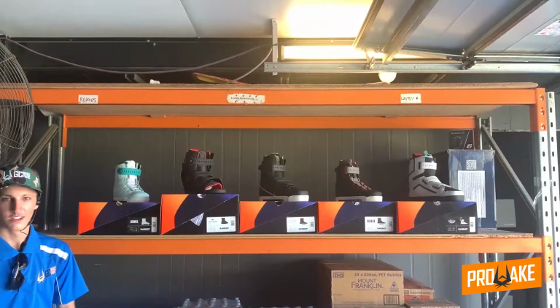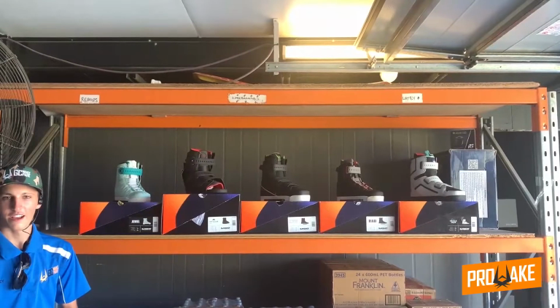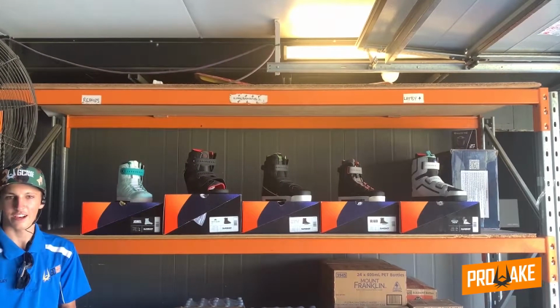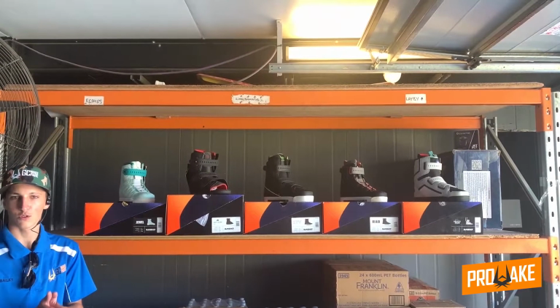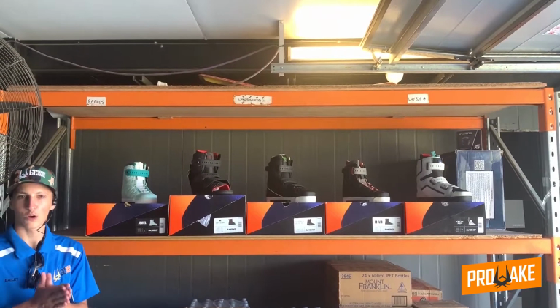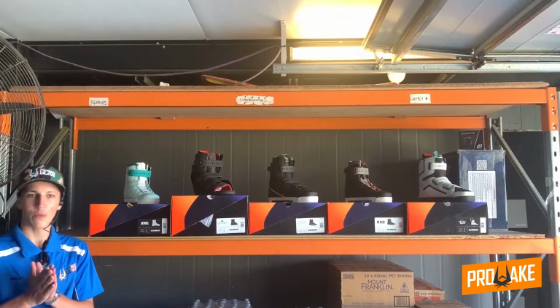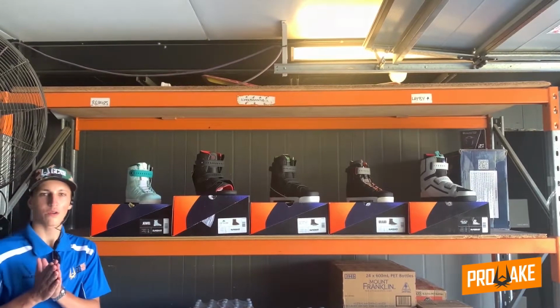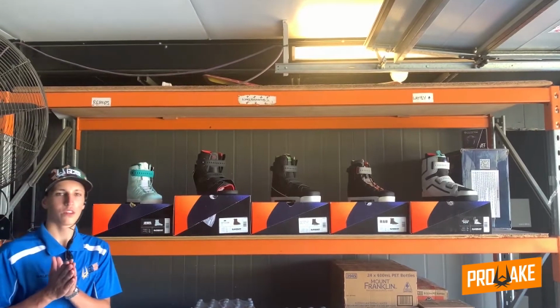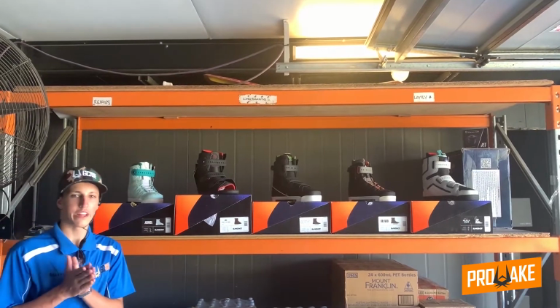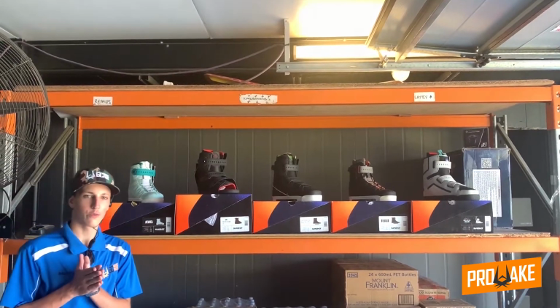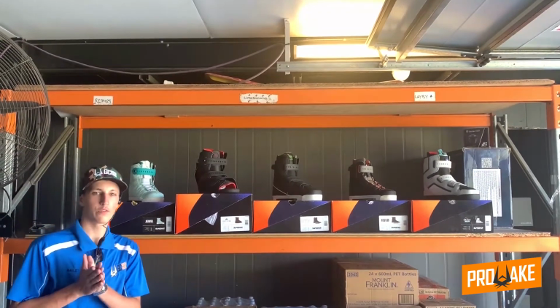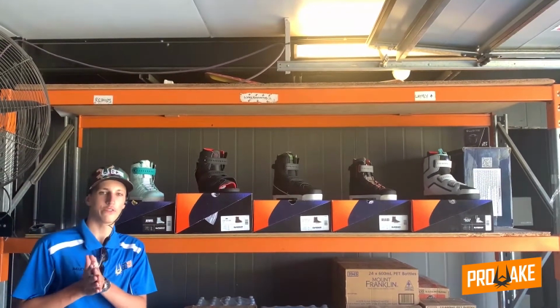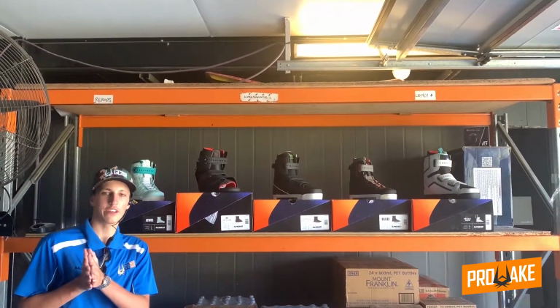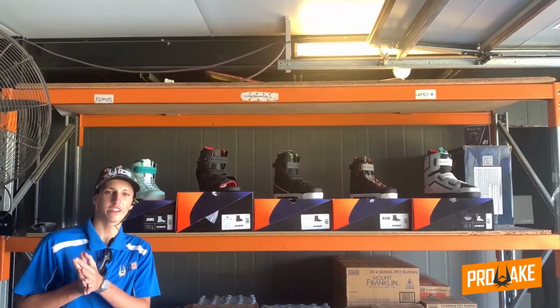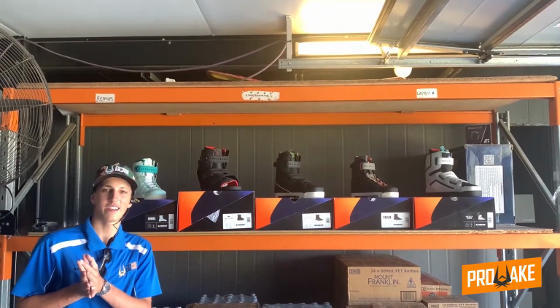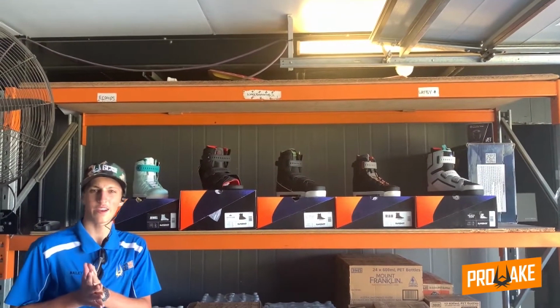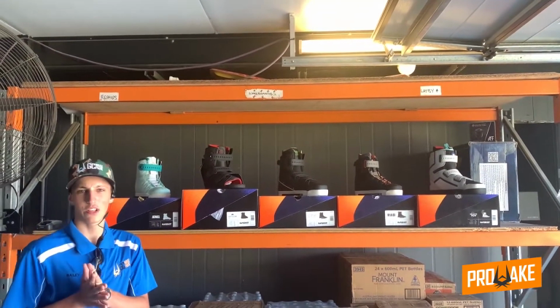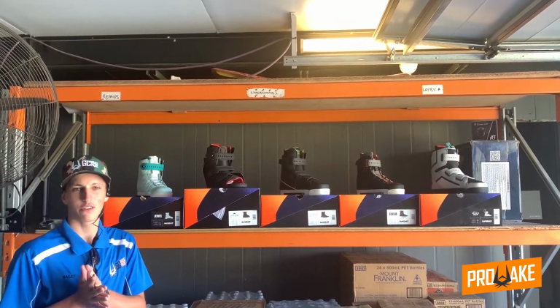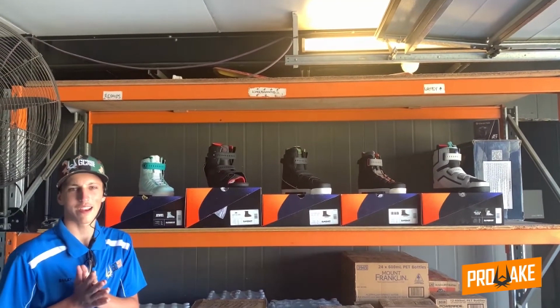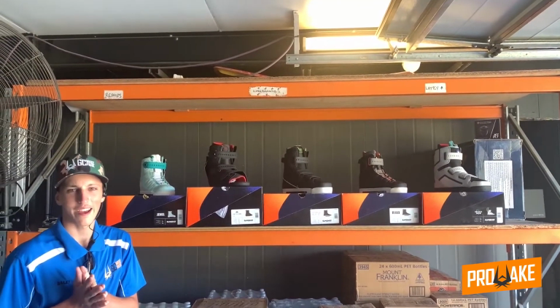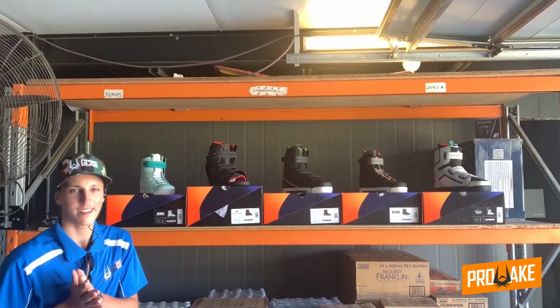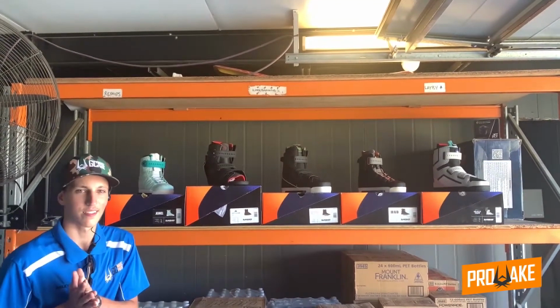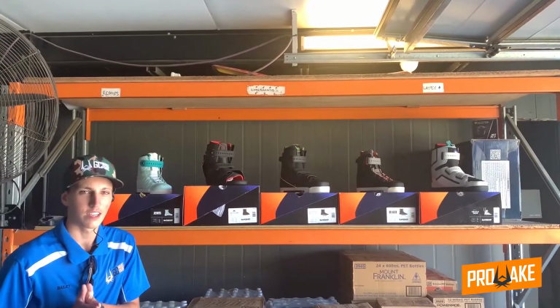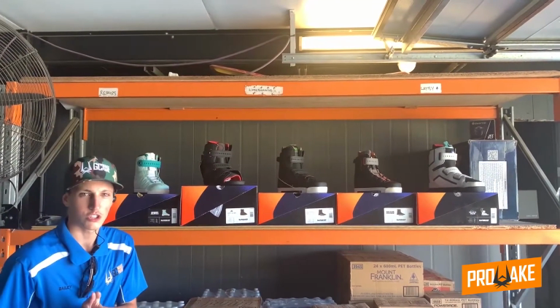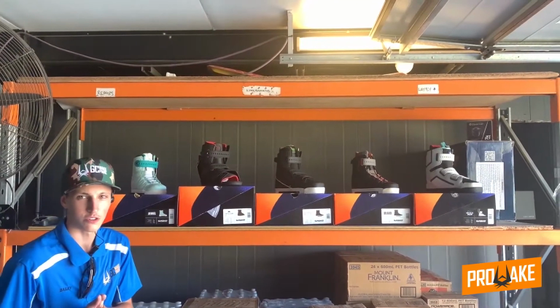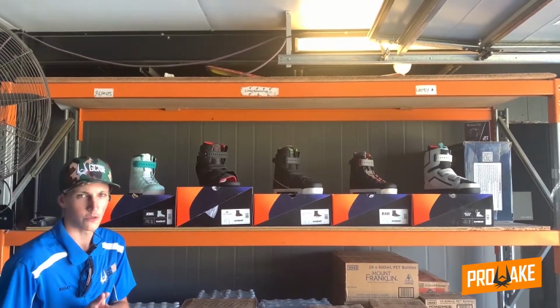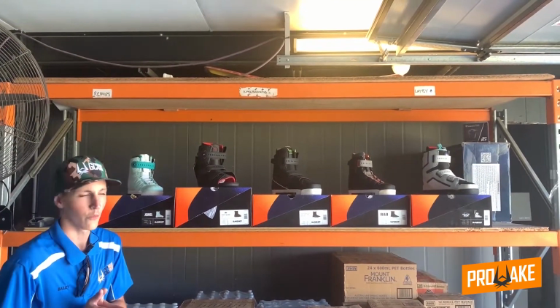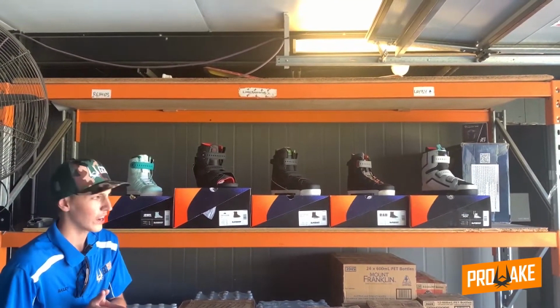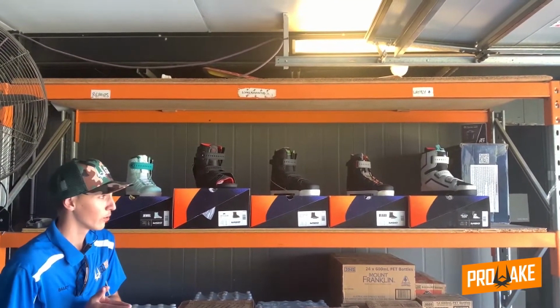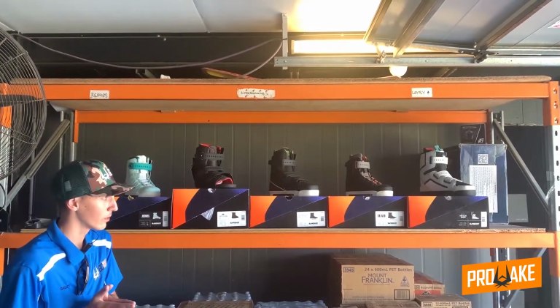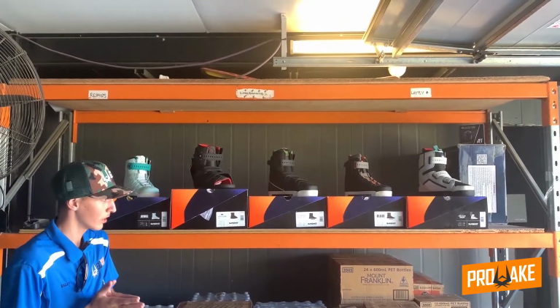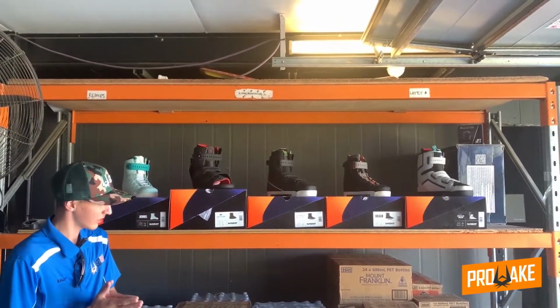Hey guys, welcome back to another review video. Today we're looking at Slingshot wakeboarding boots.